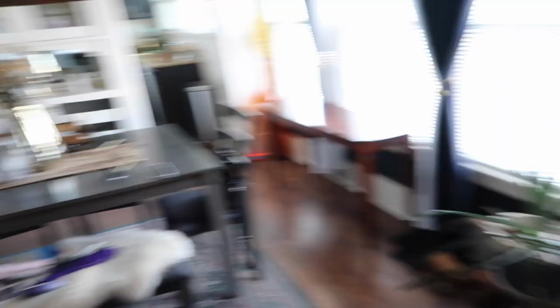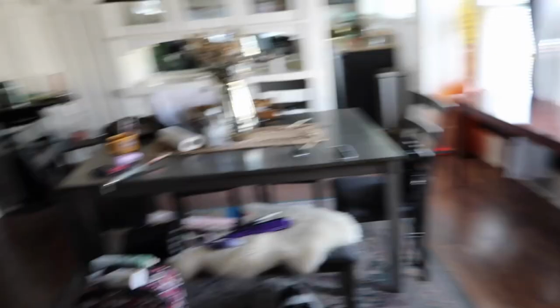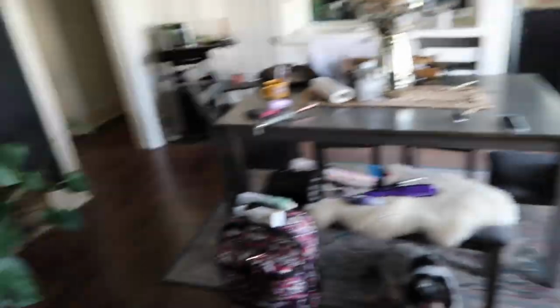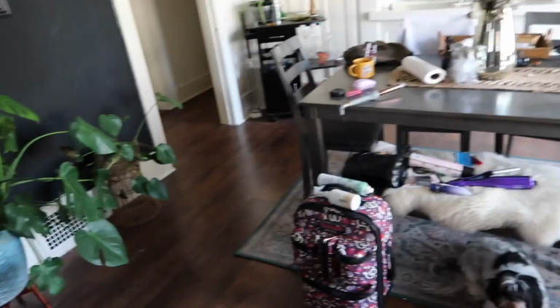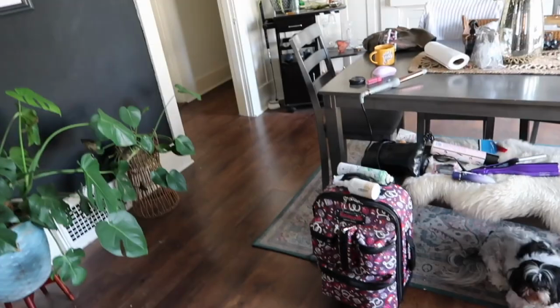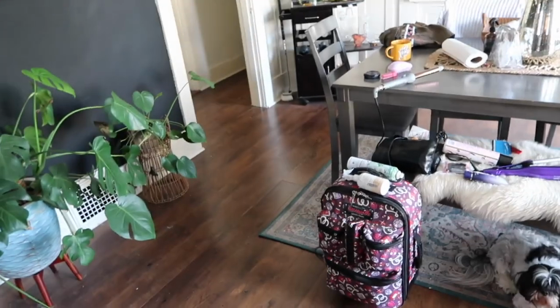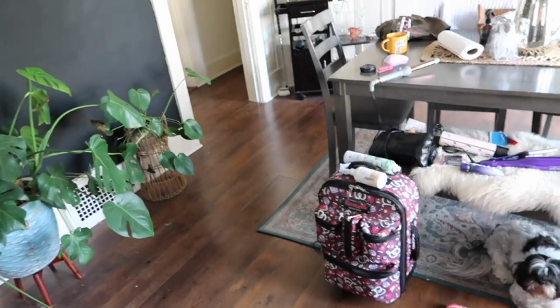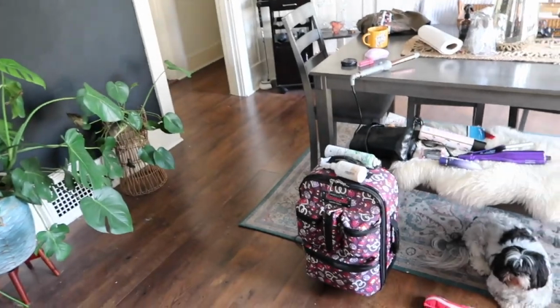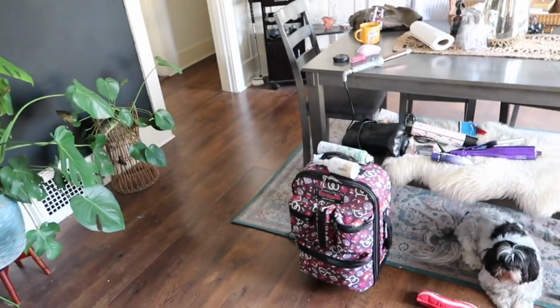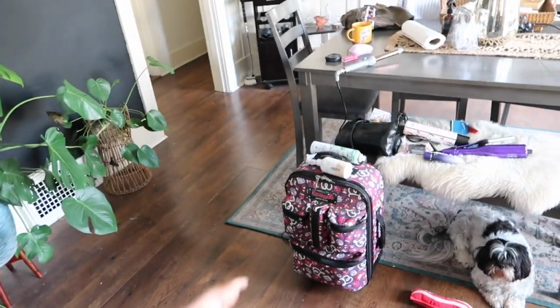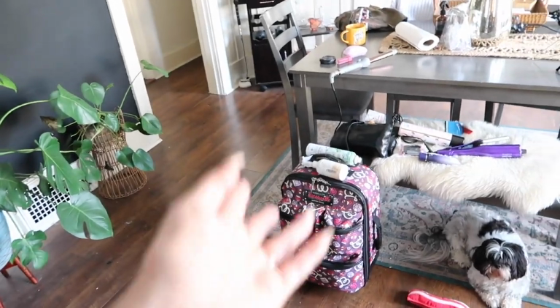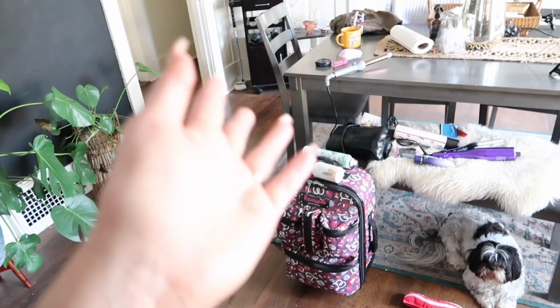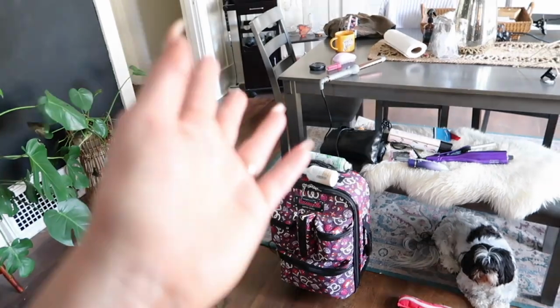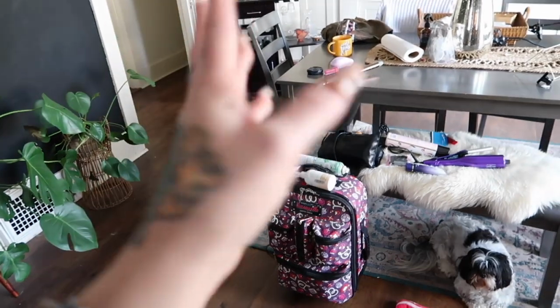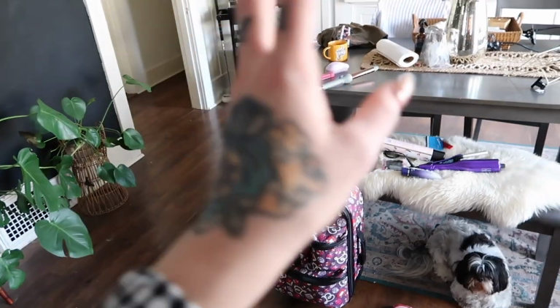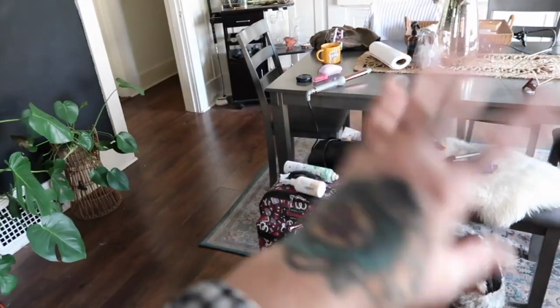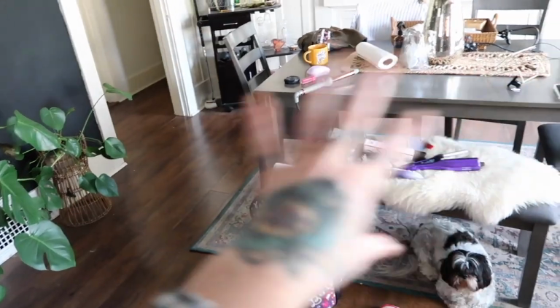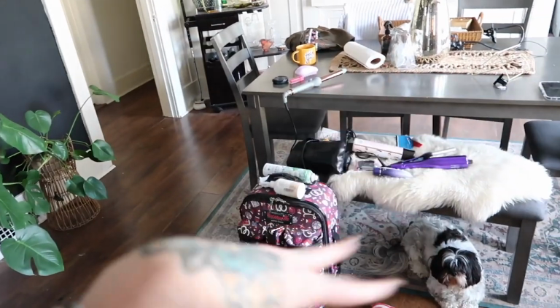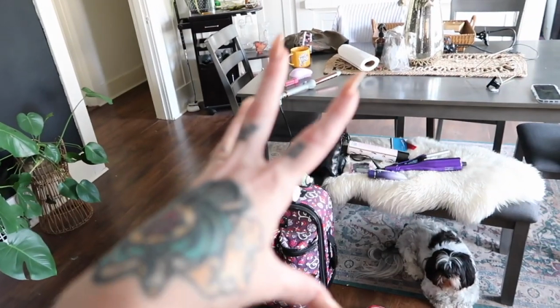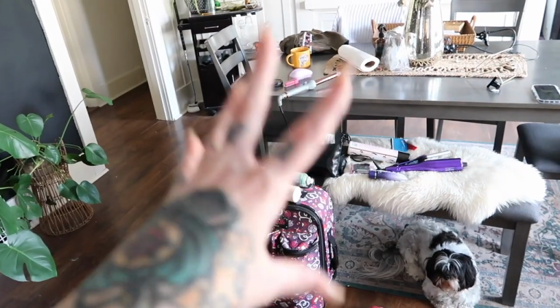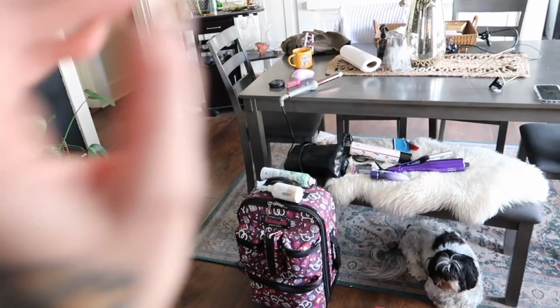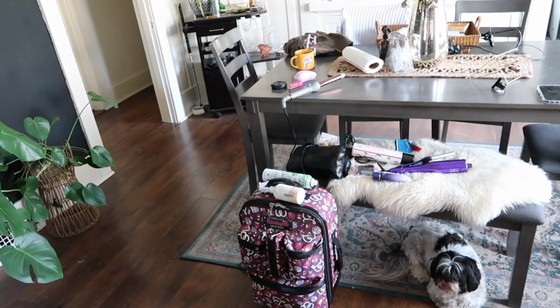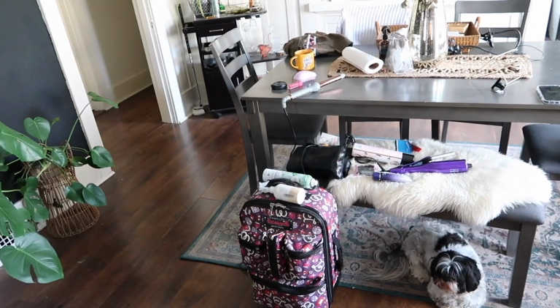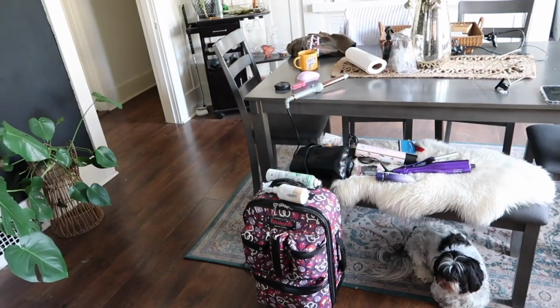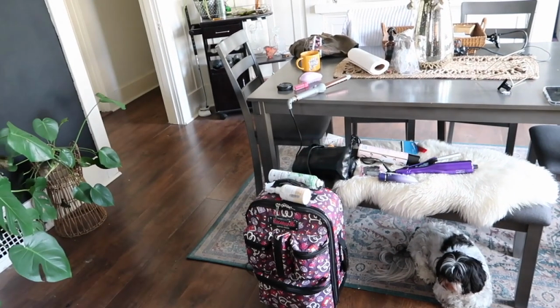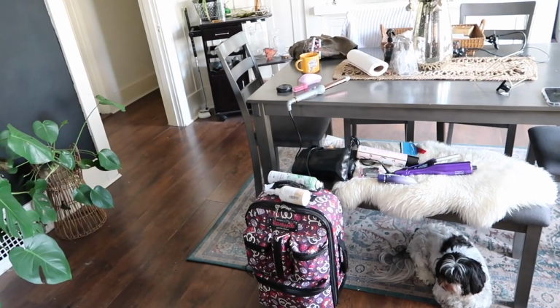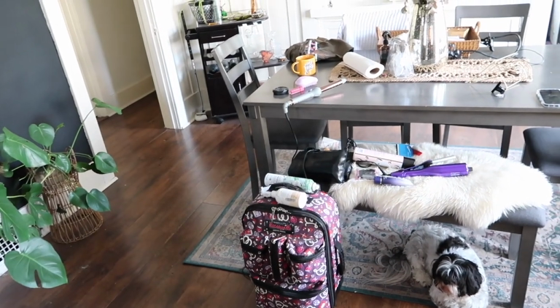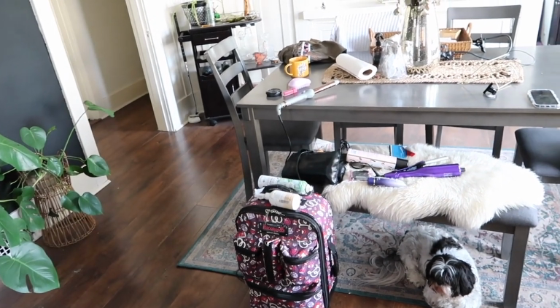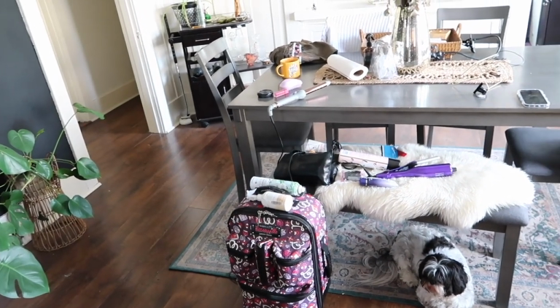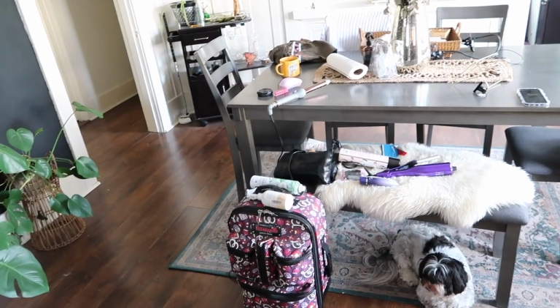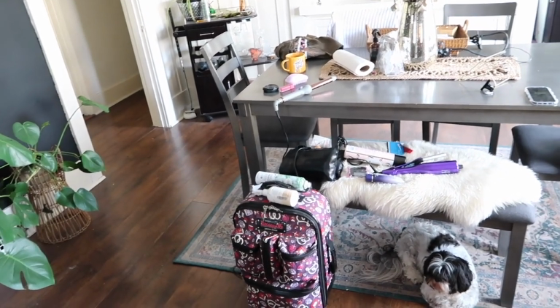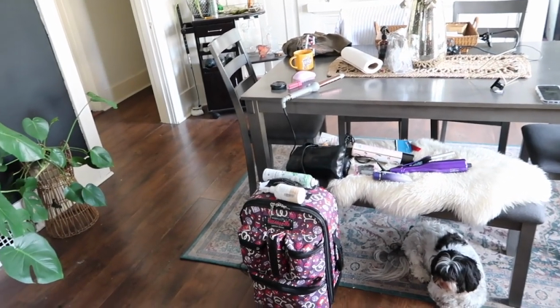This is all of my stuff packed up. I need to put all of the hair stuff in a bag and get on the road.